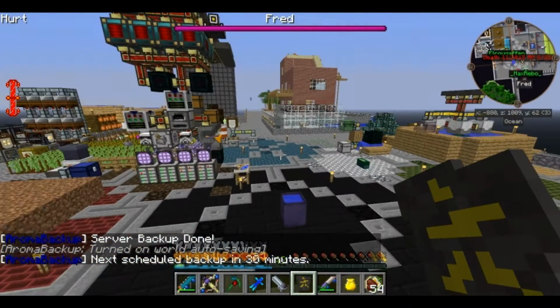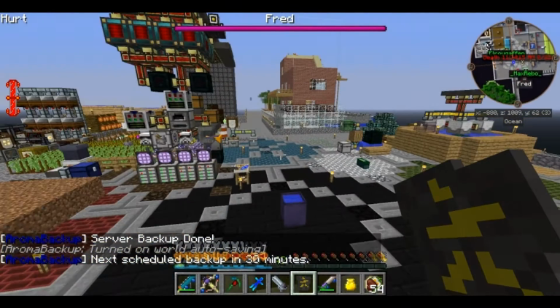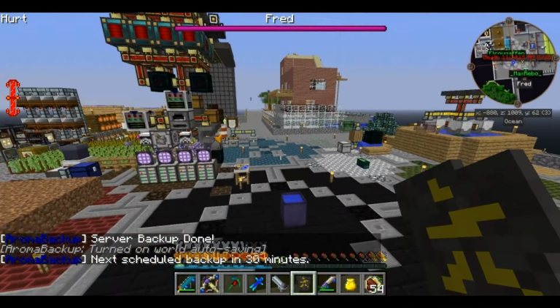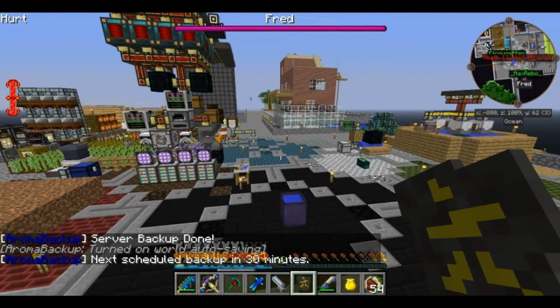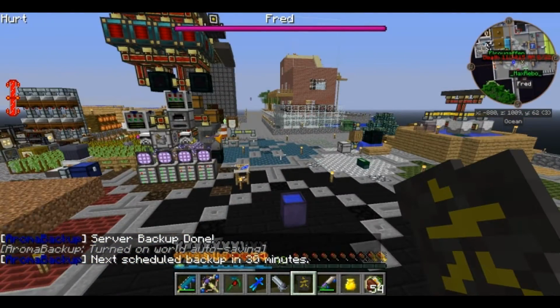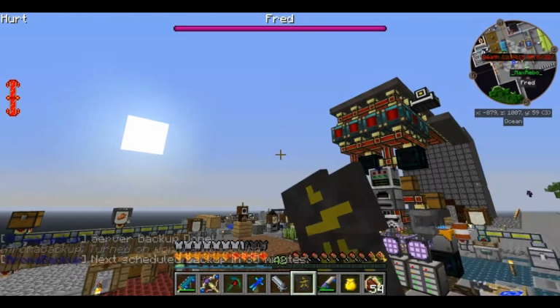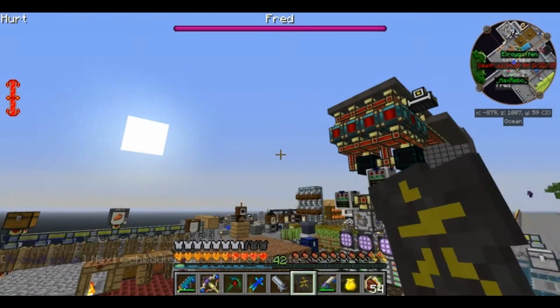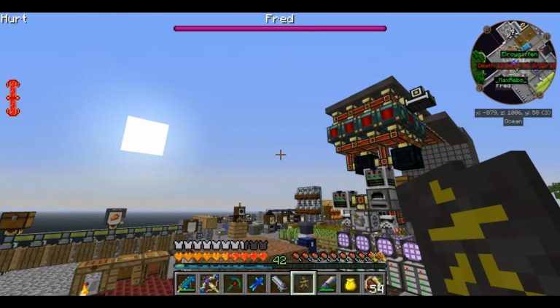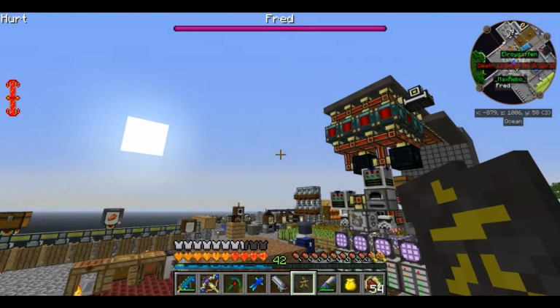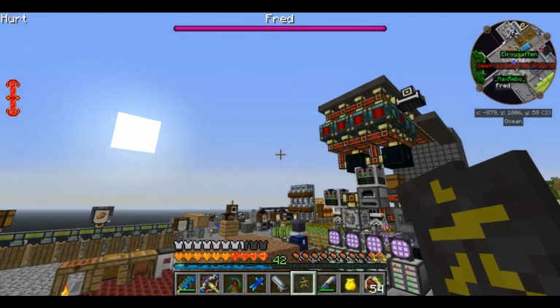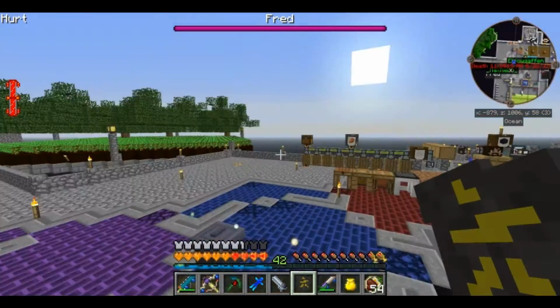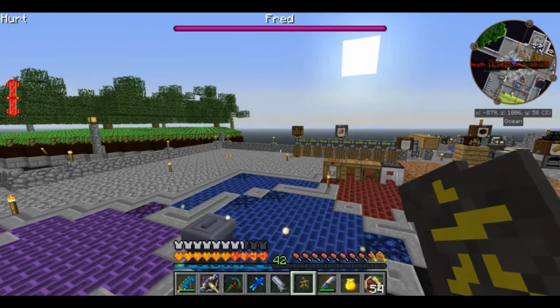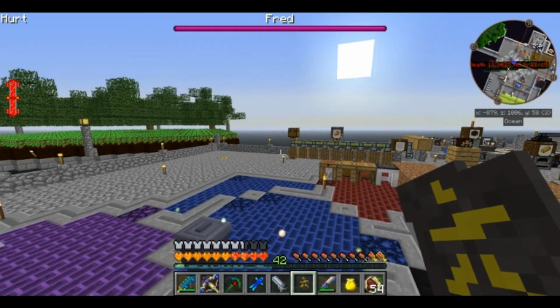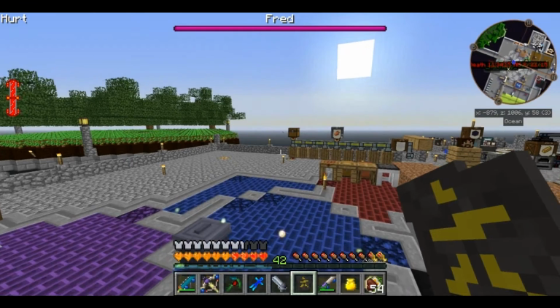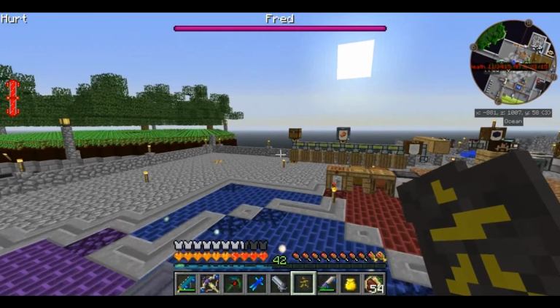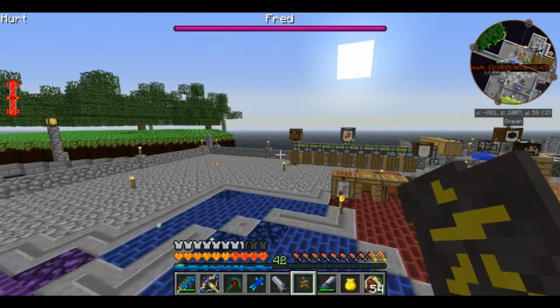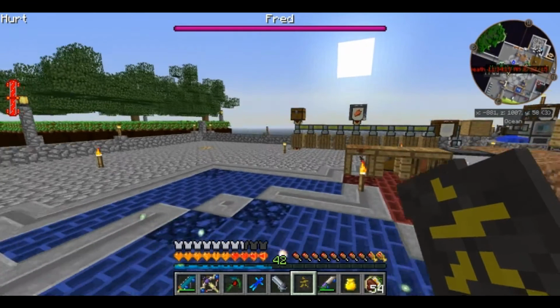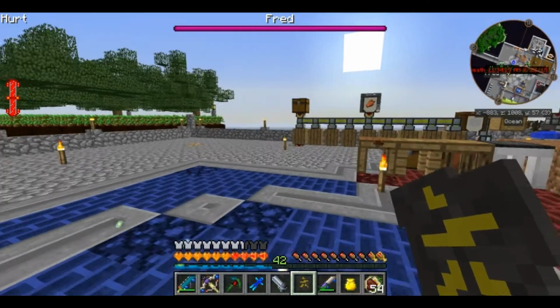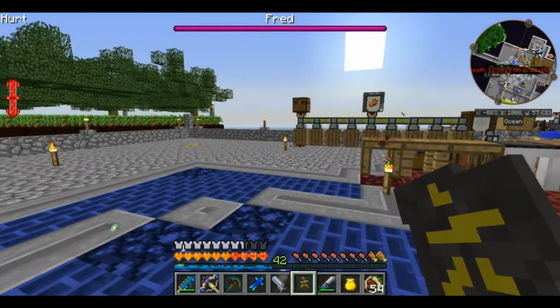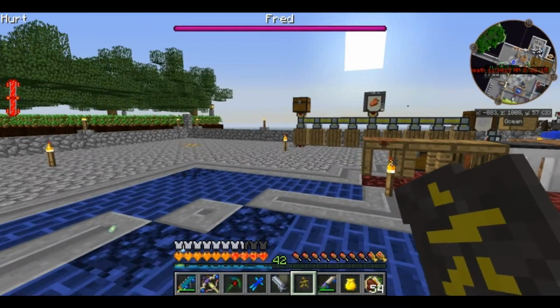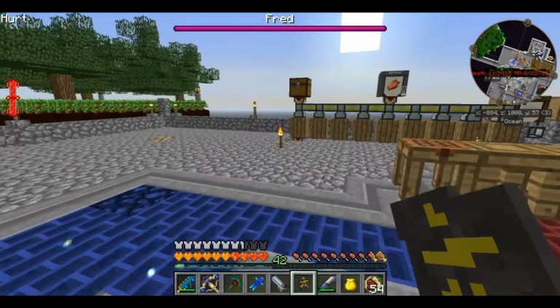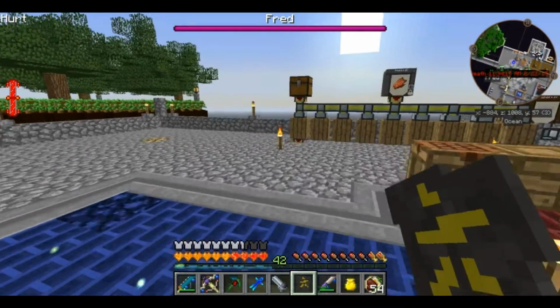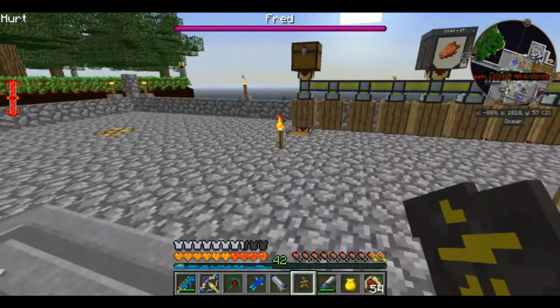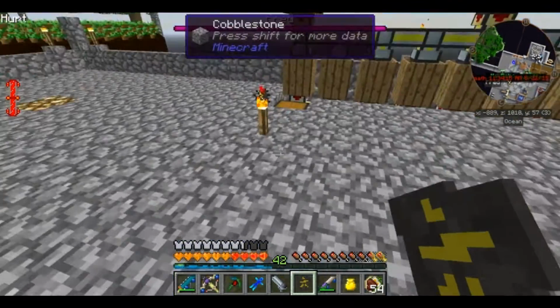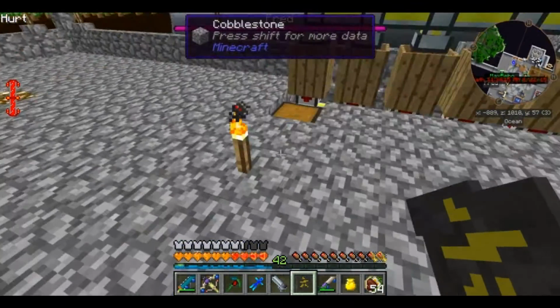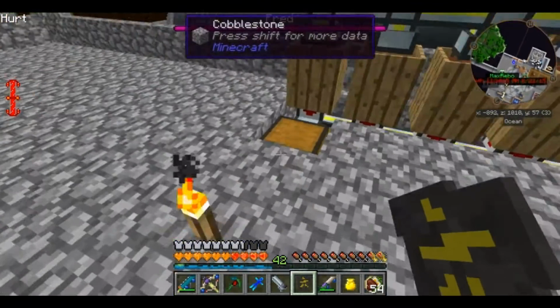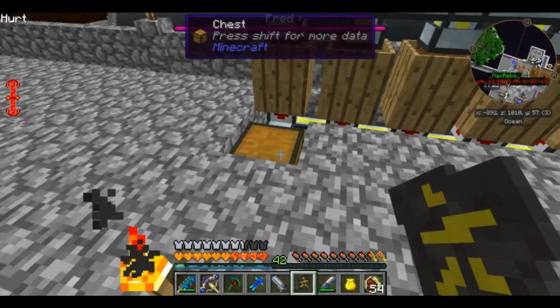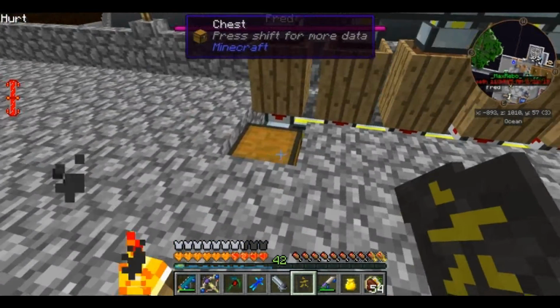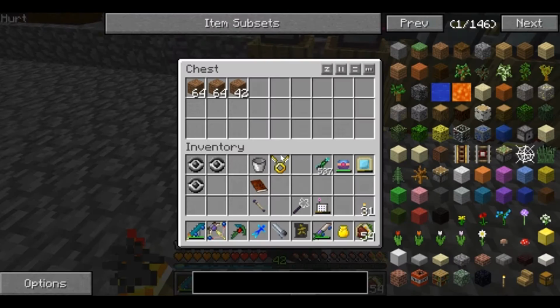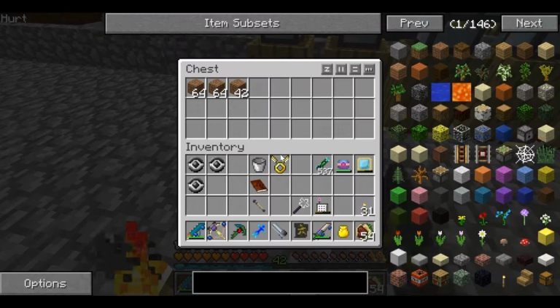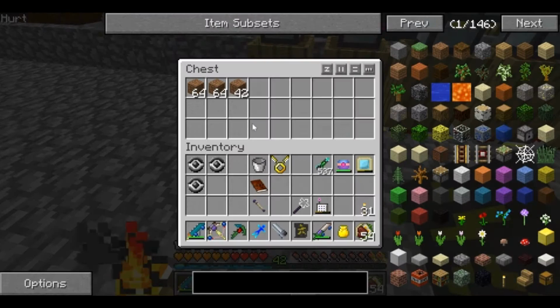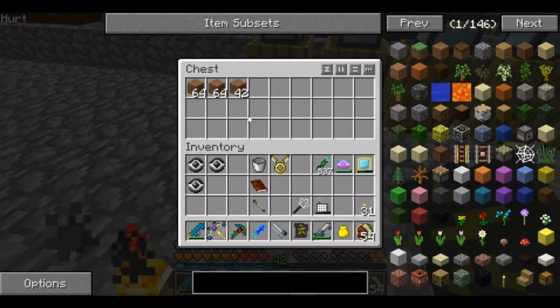Fred is our mascot now. He is completely encased in the watered glass, and he will forever be ours. I should've named him Squishy, because he can be our Squishy. And we shall call him Squishy.